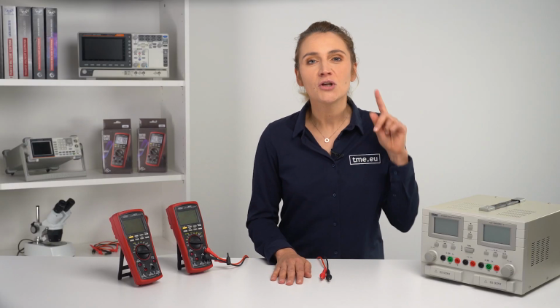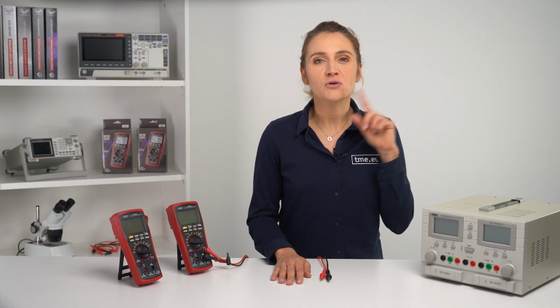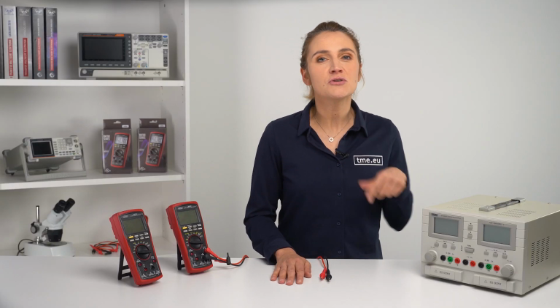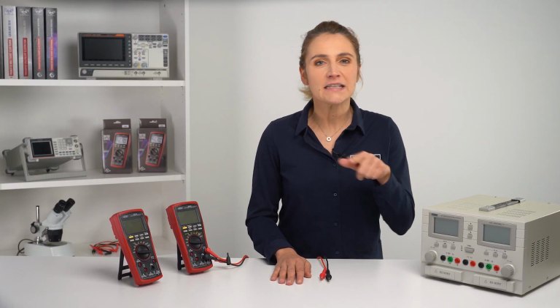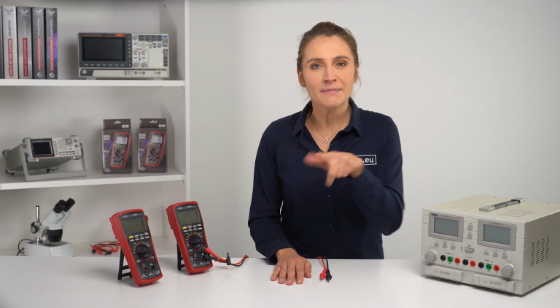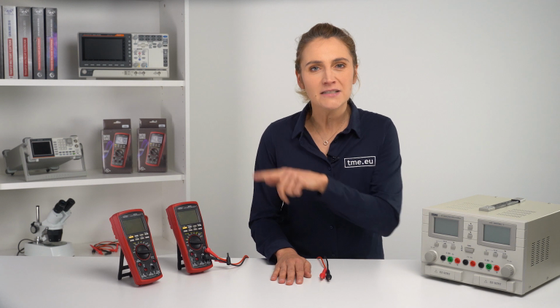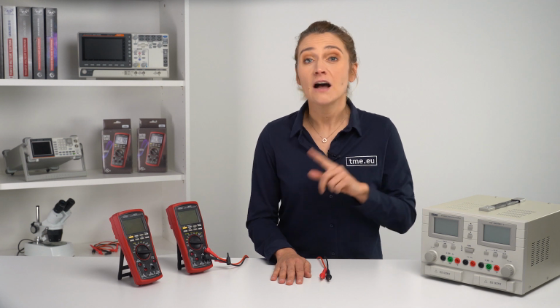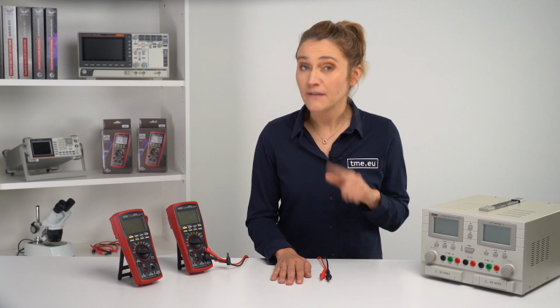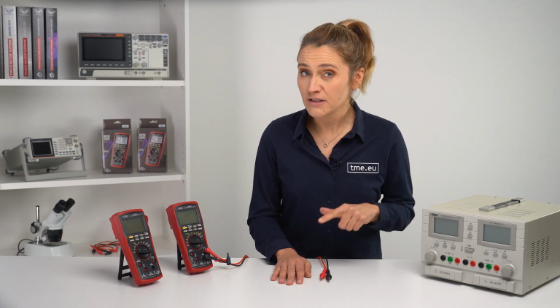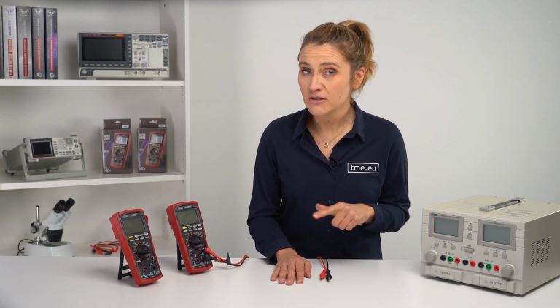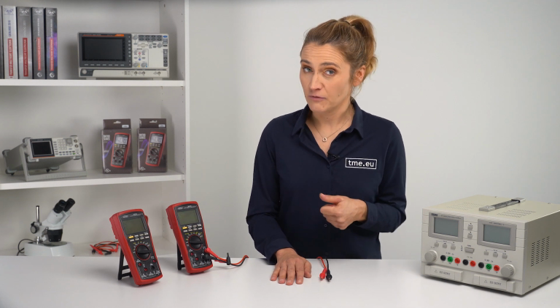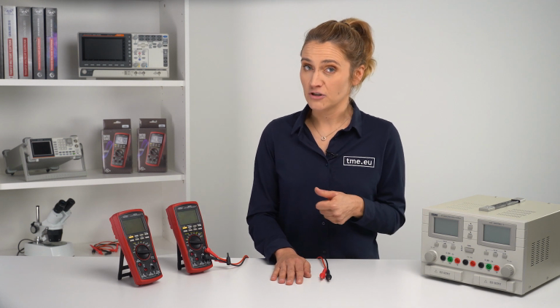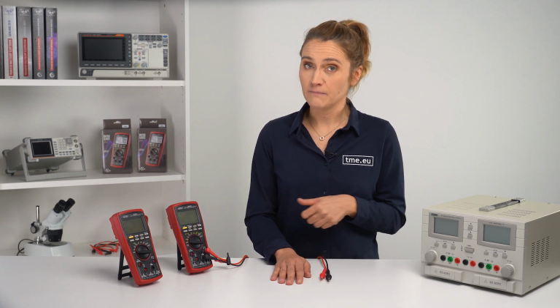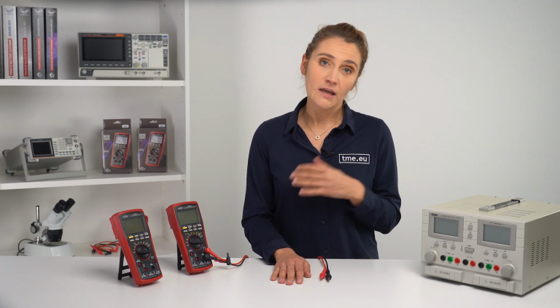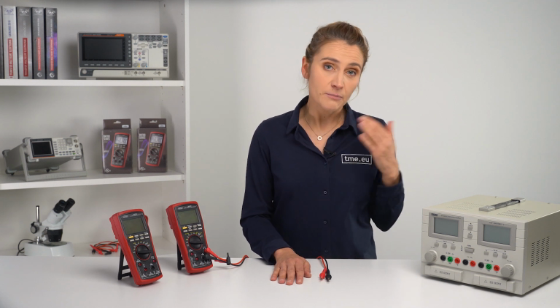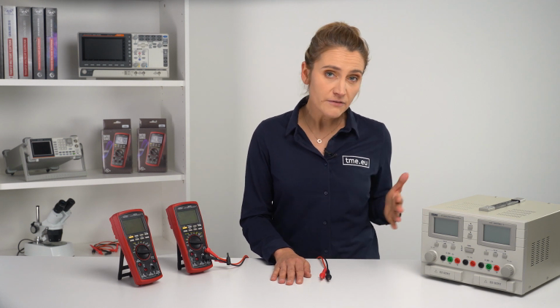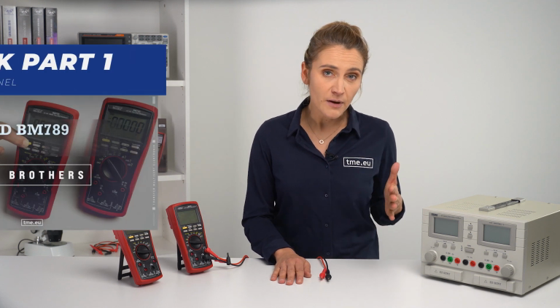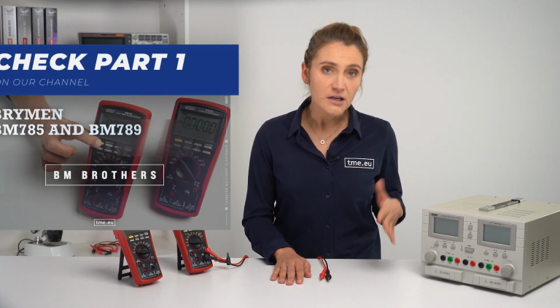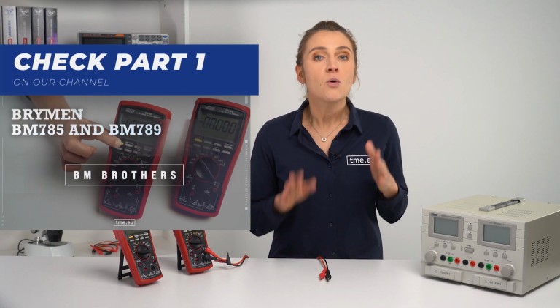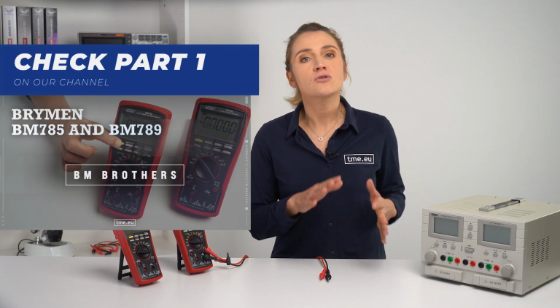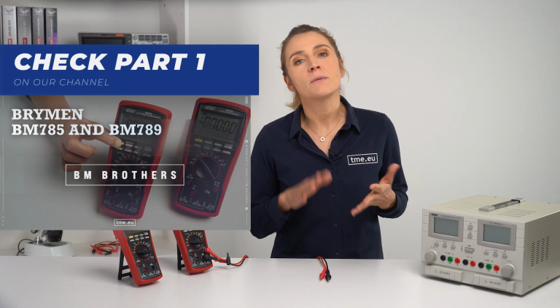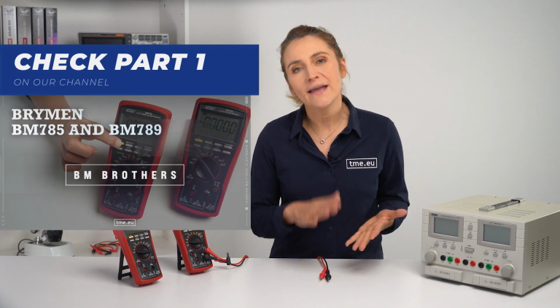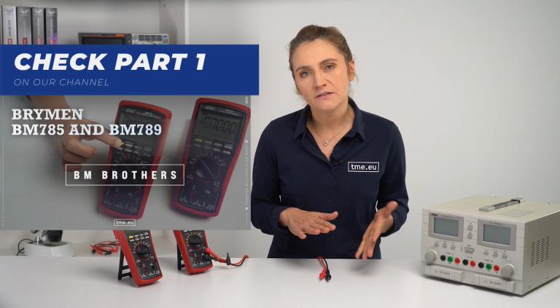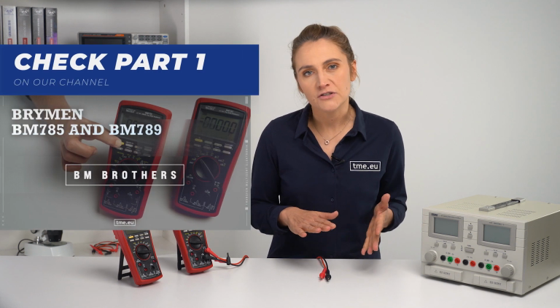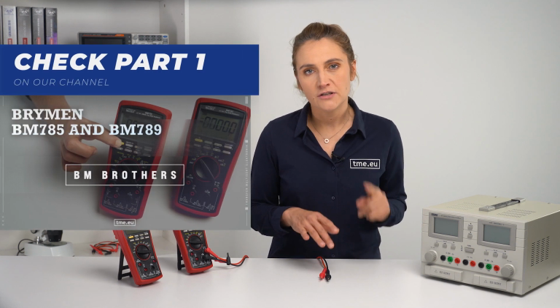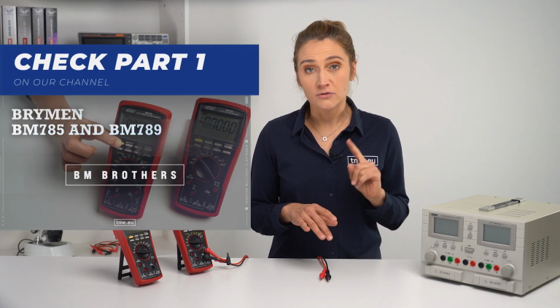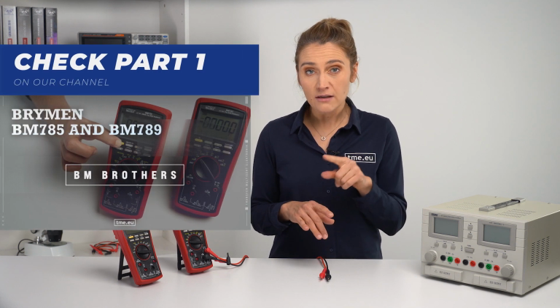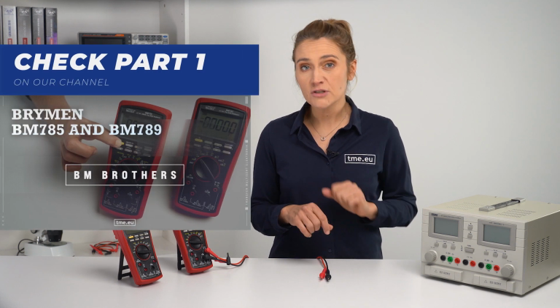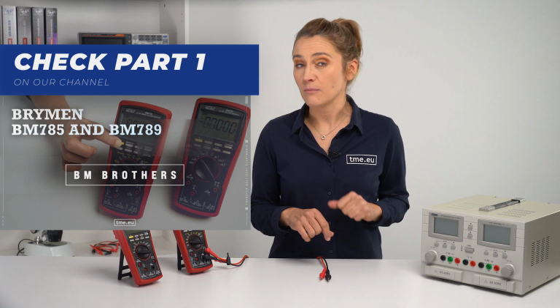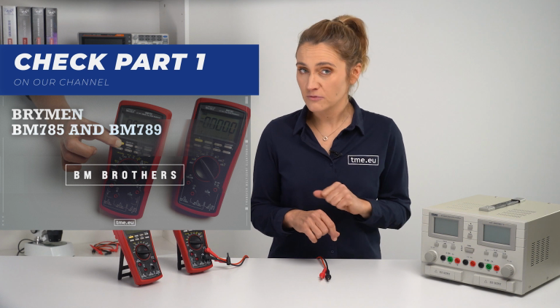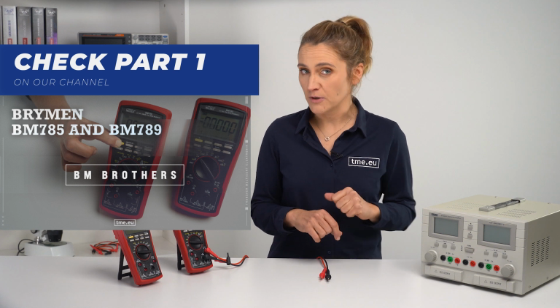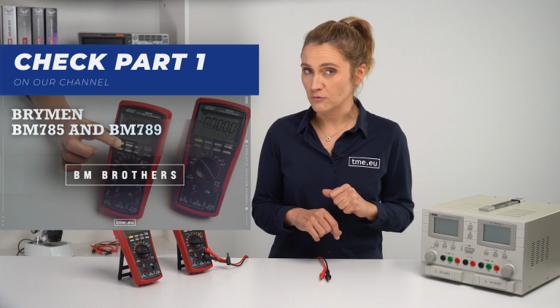Those two DMMs are very serious and professional. In the previous part we showed the basic features. Today we jump into the special ones.